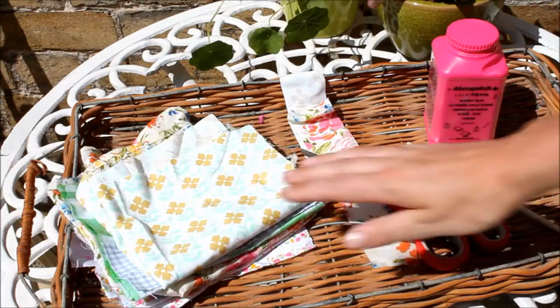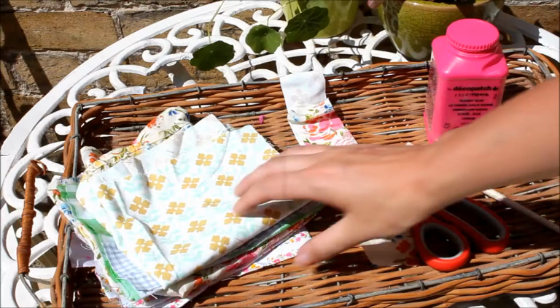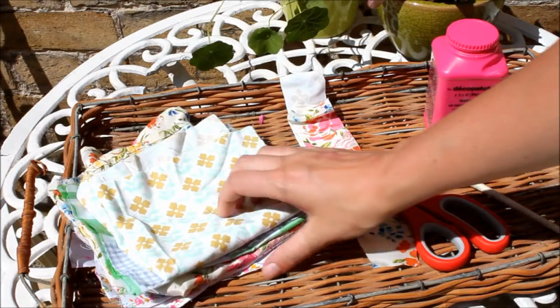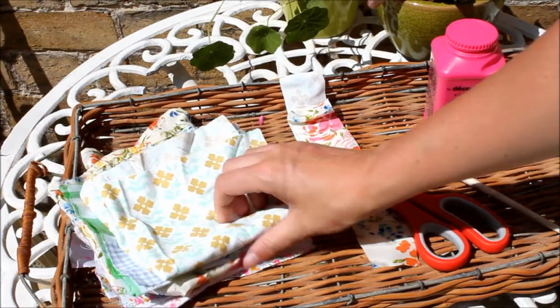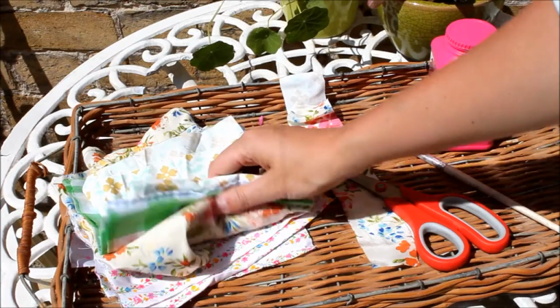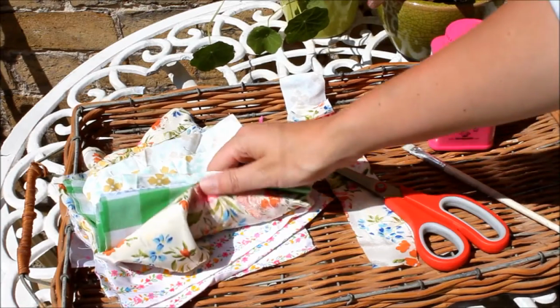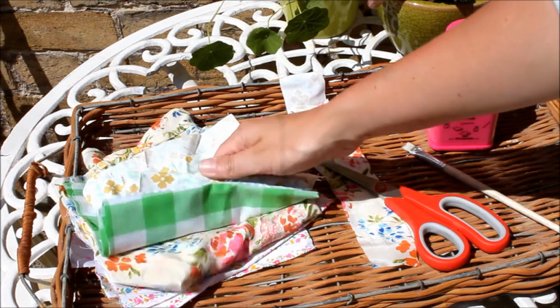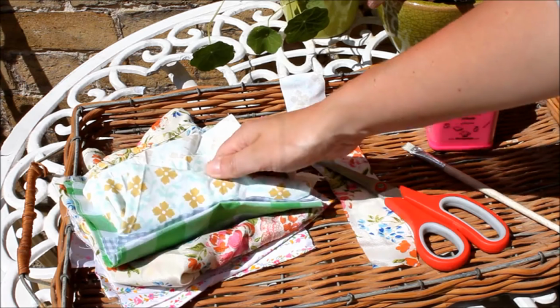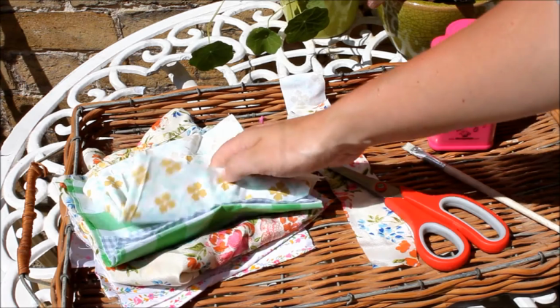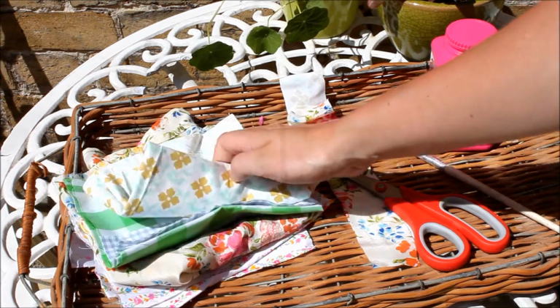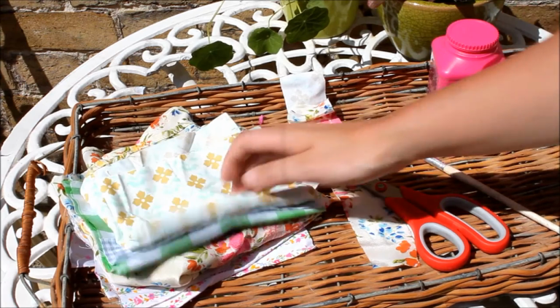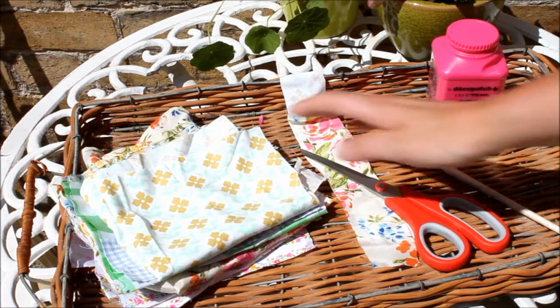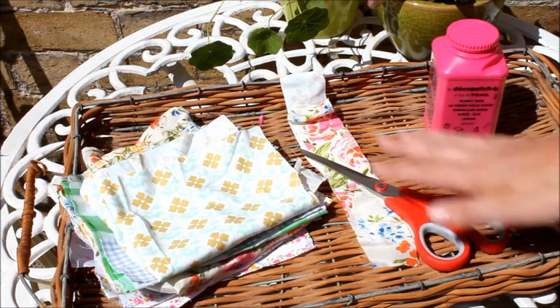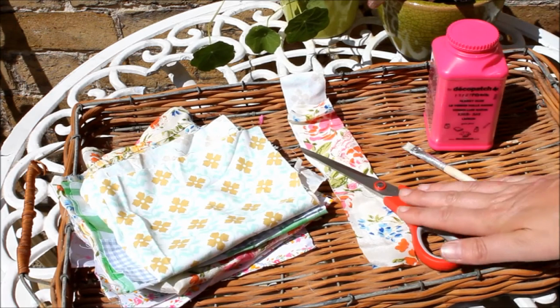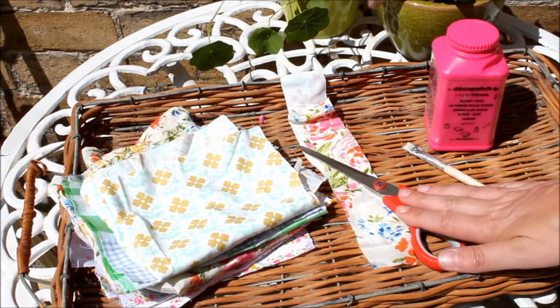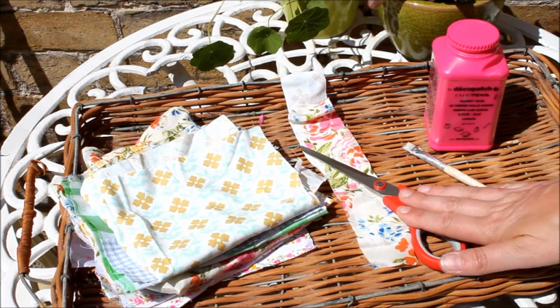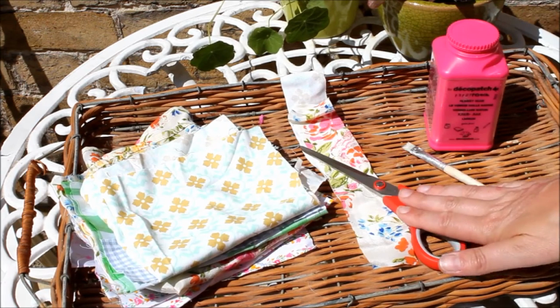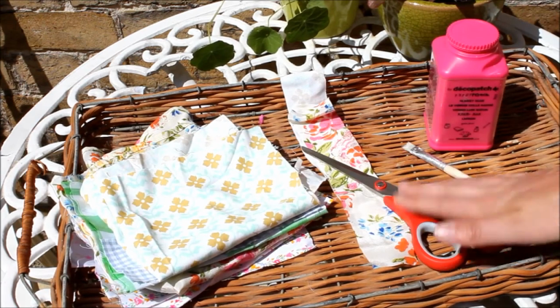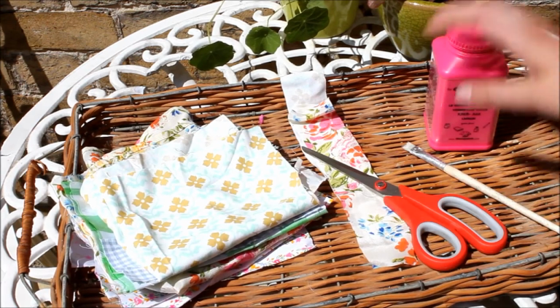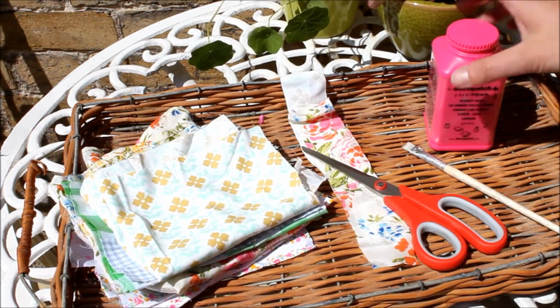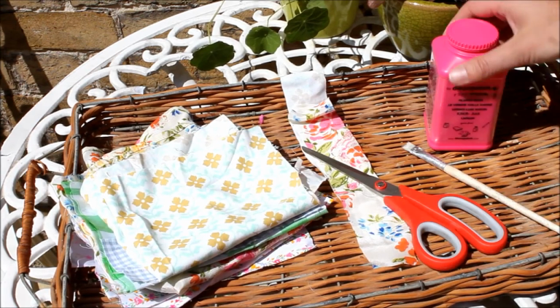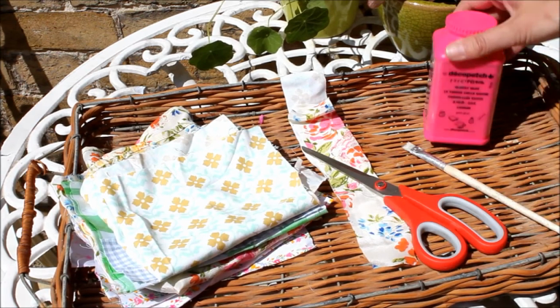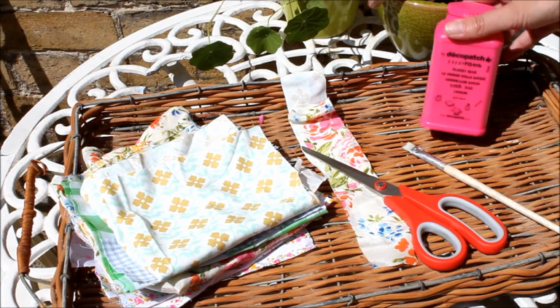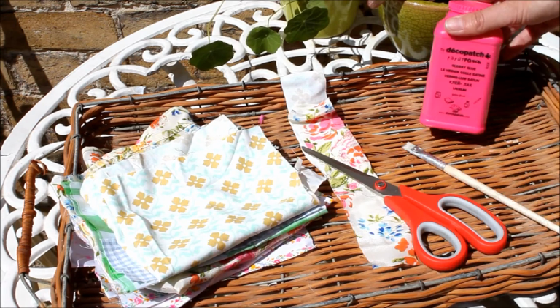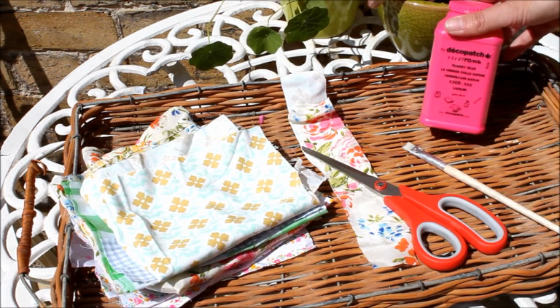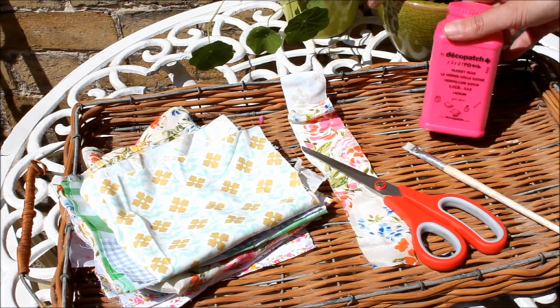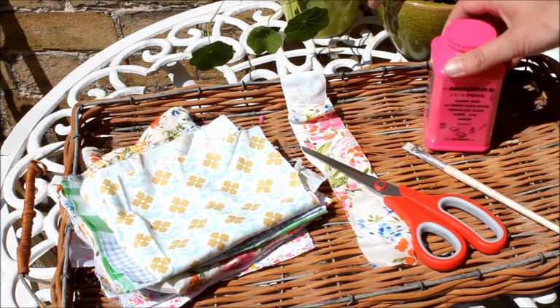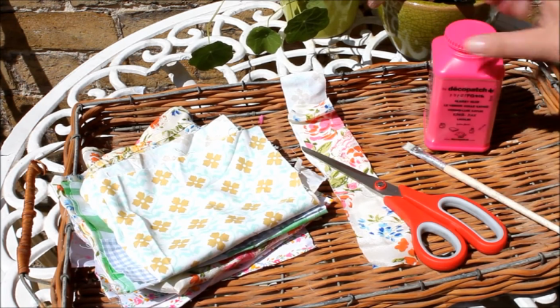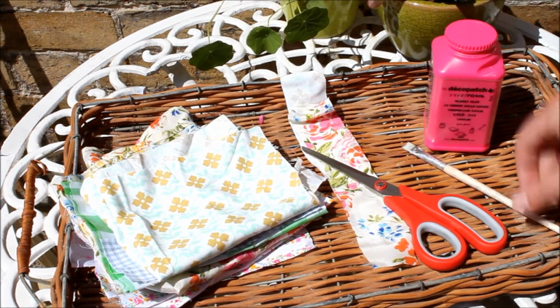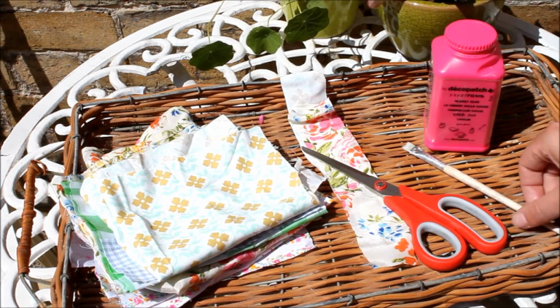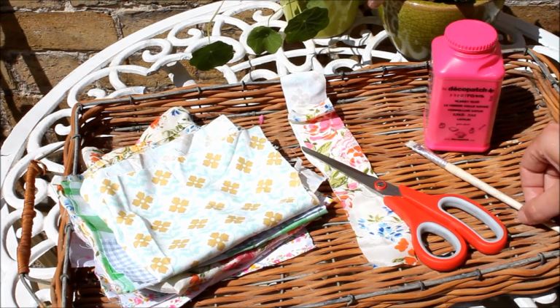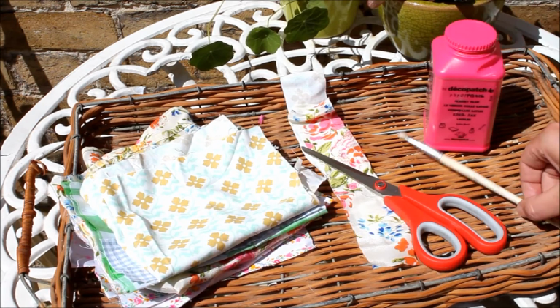You need scraps of fabric, scissors, decoupage glue and a brush.